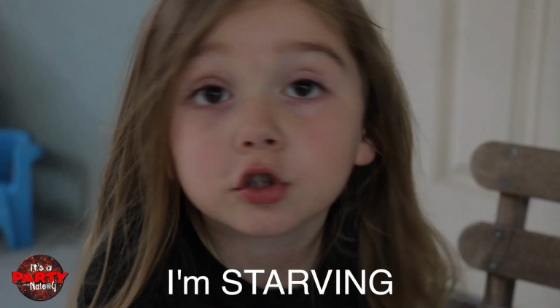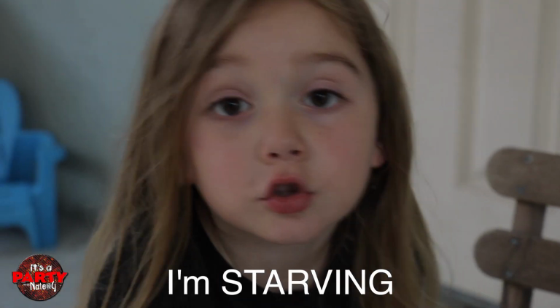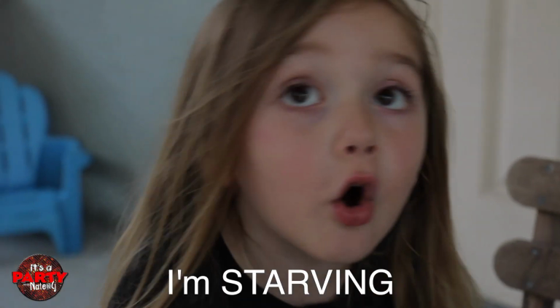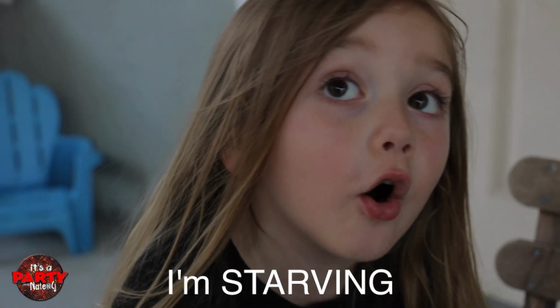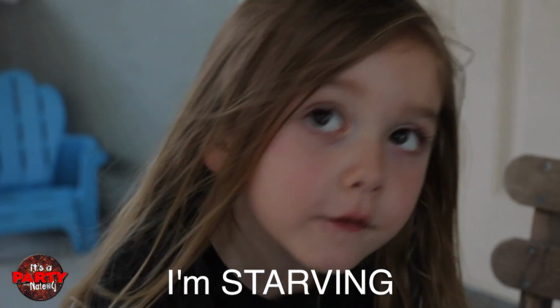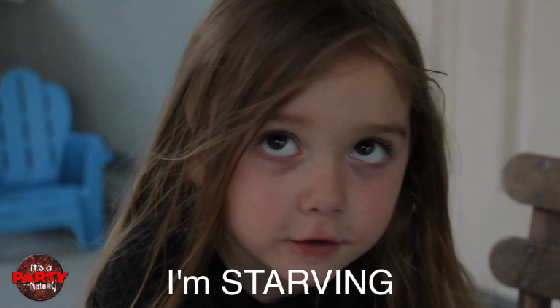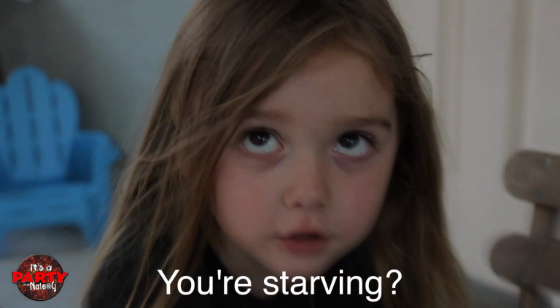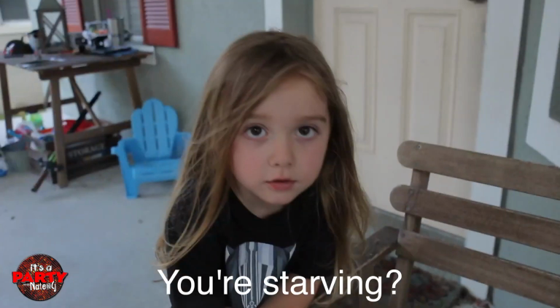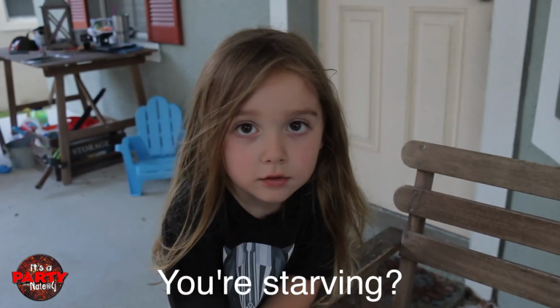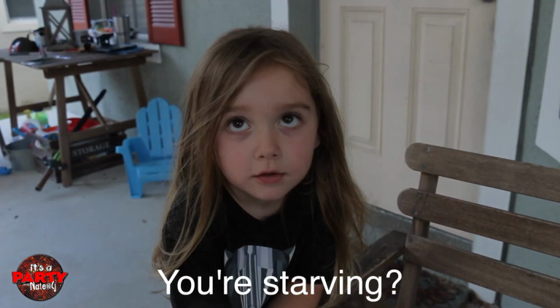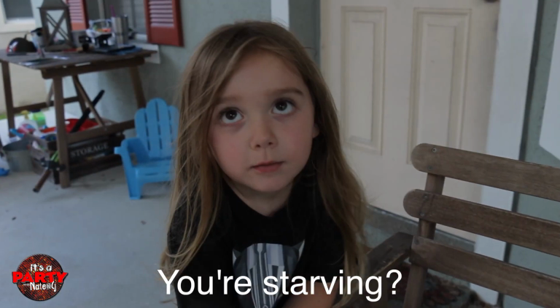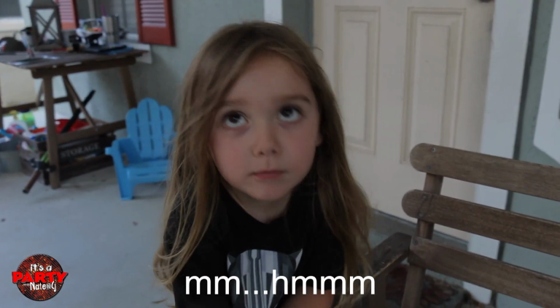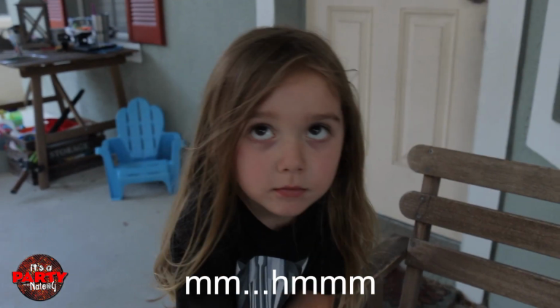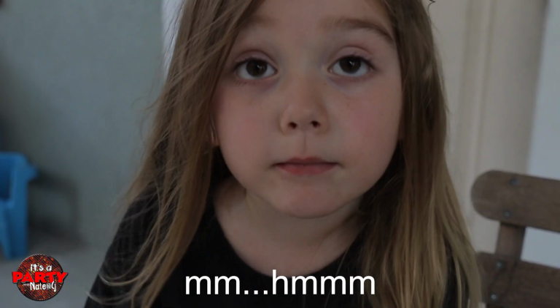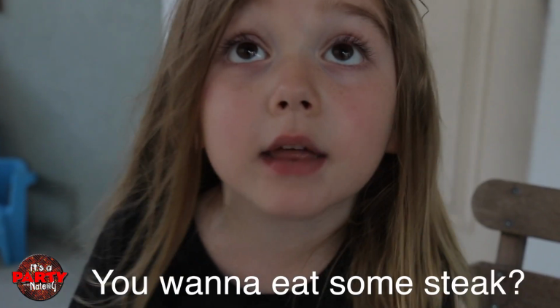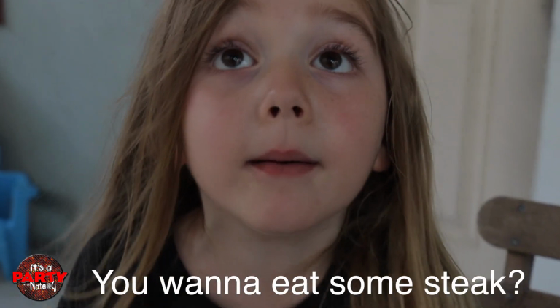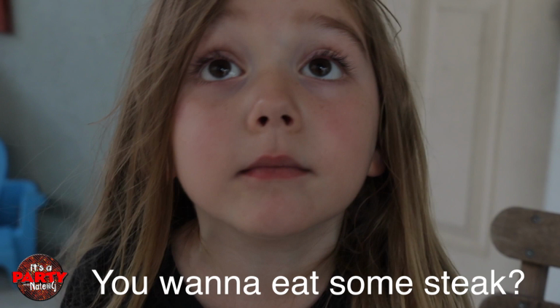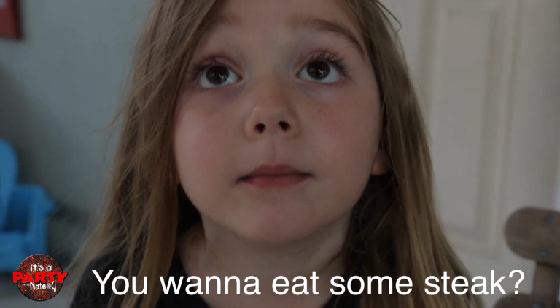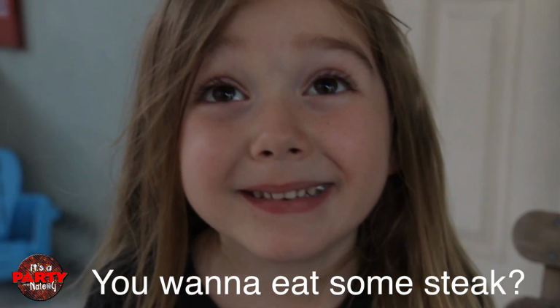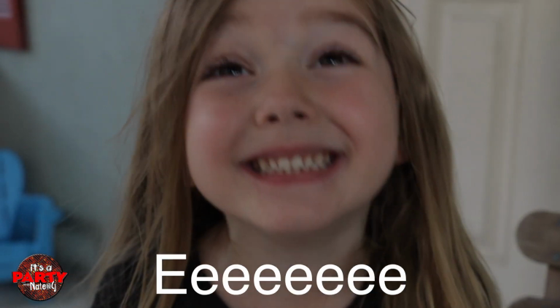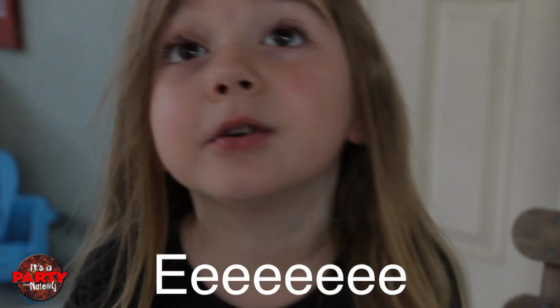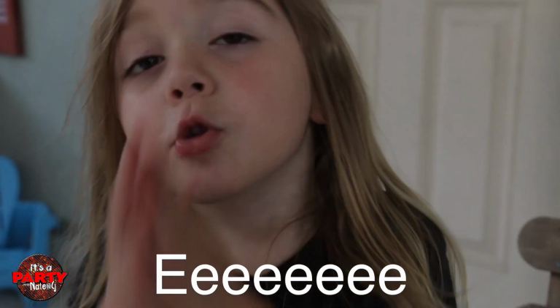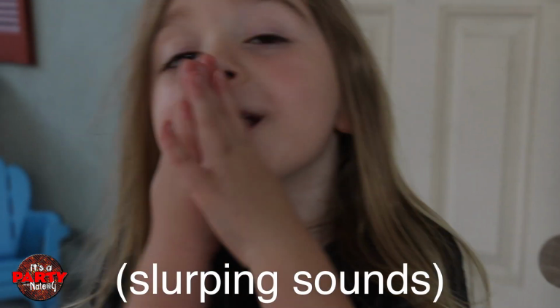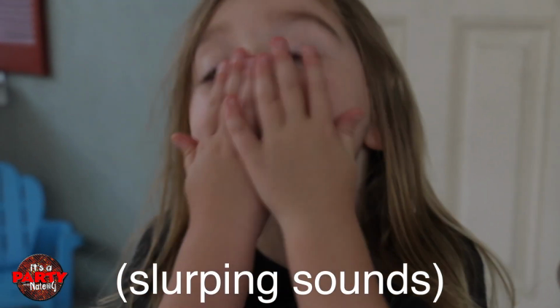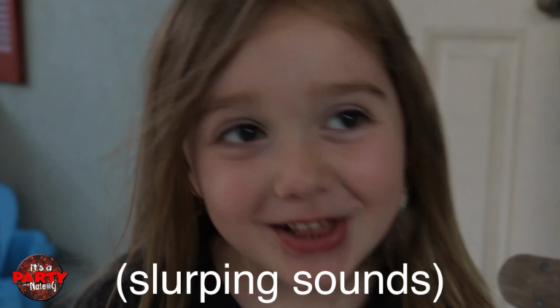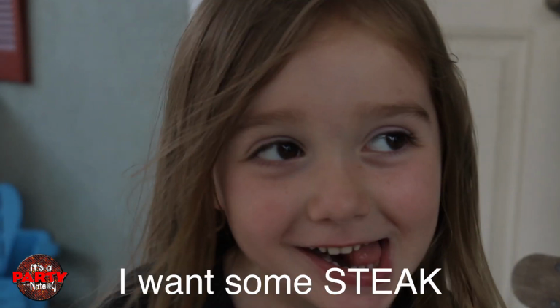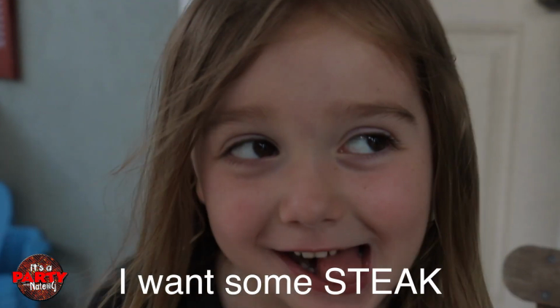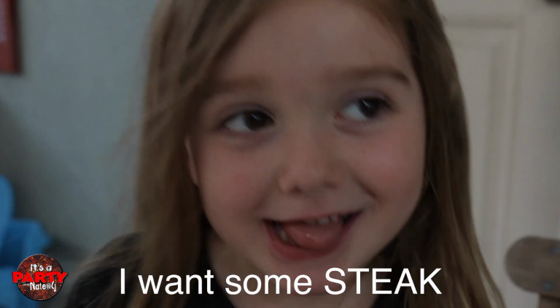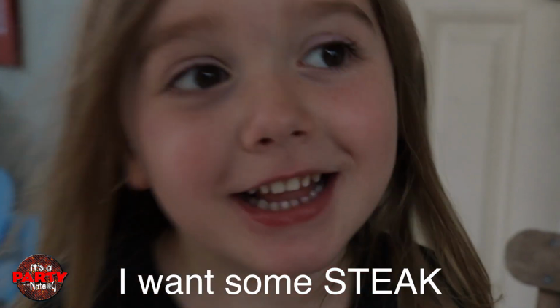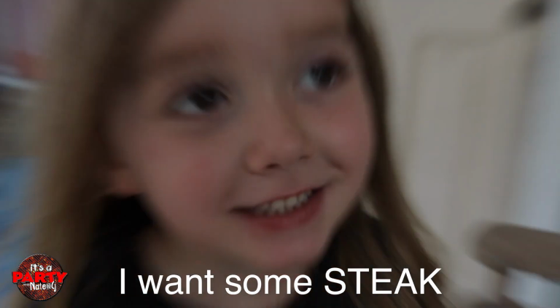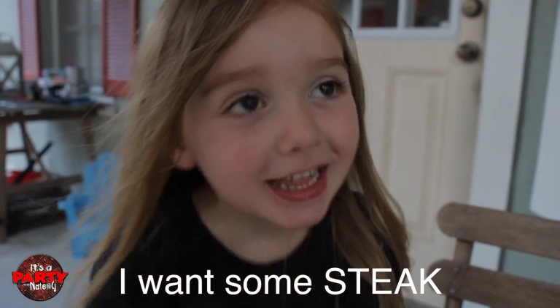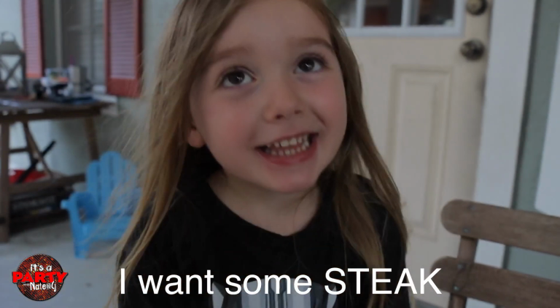I'm starving. You're starving? Mm-hmm. You wanna eat some steak? Yeah. I want some steak.